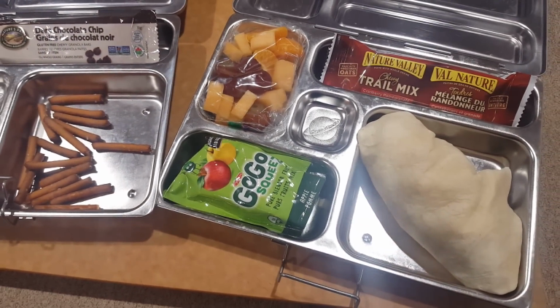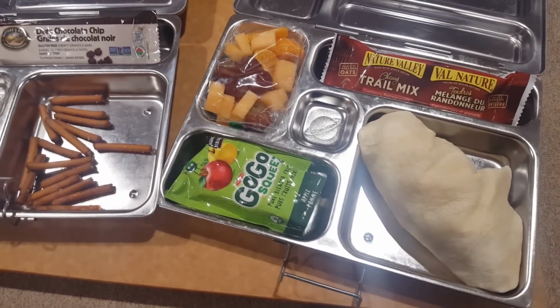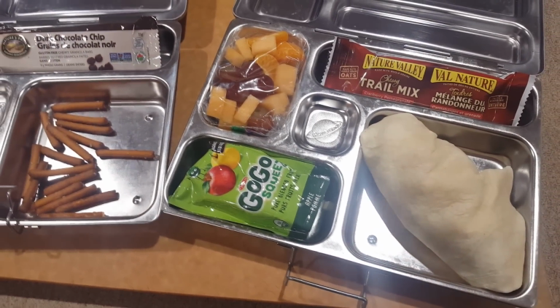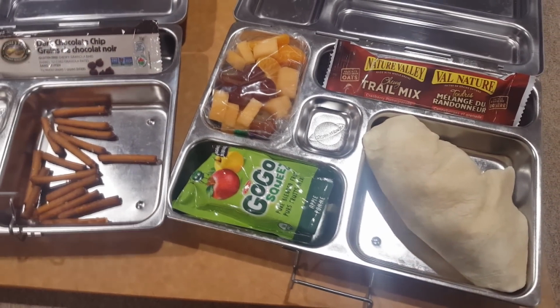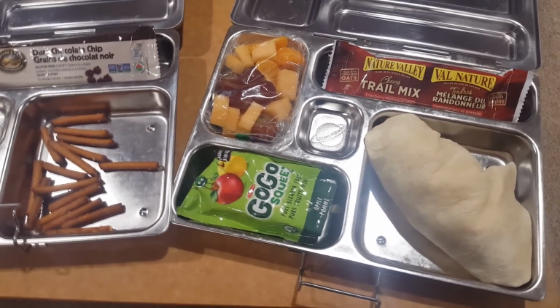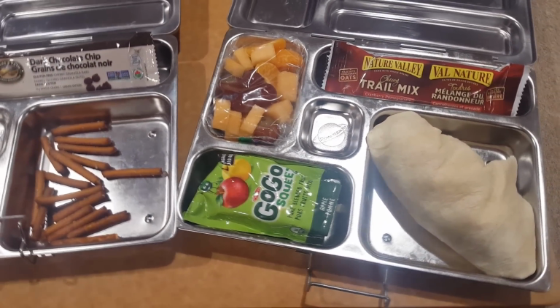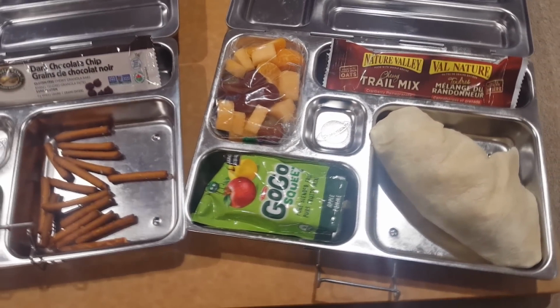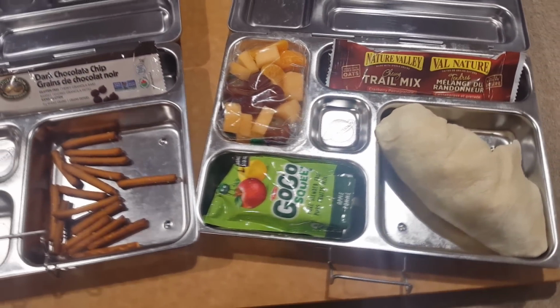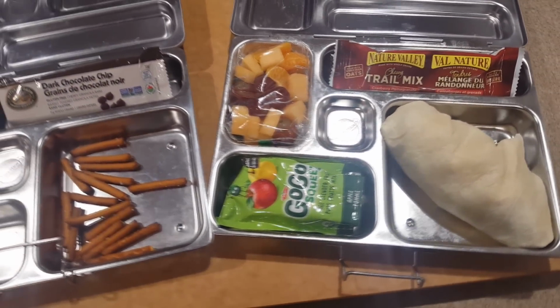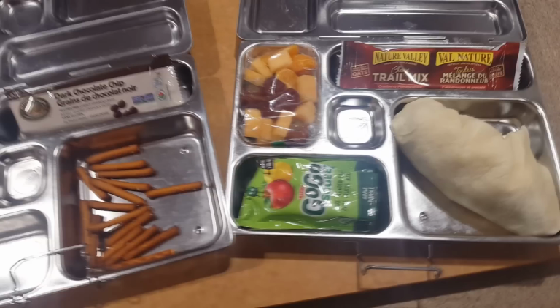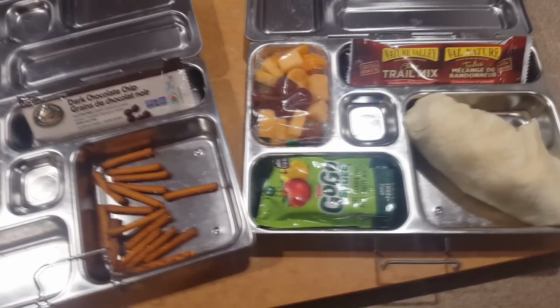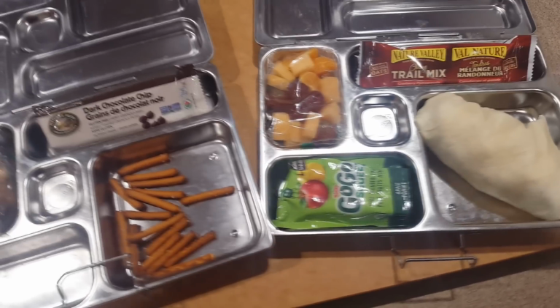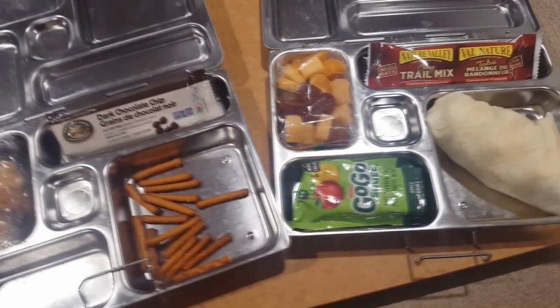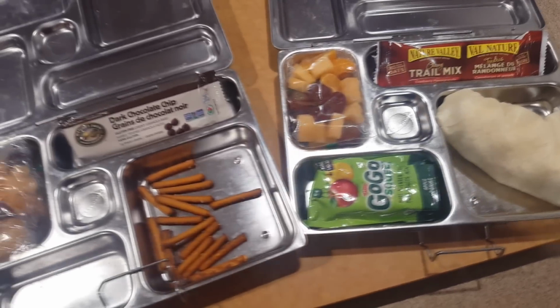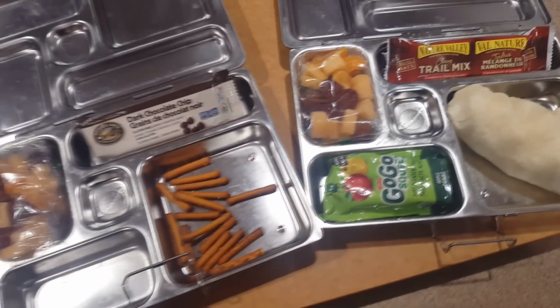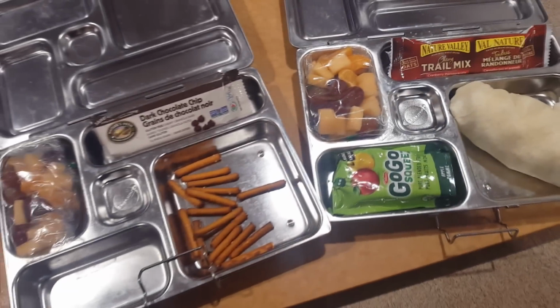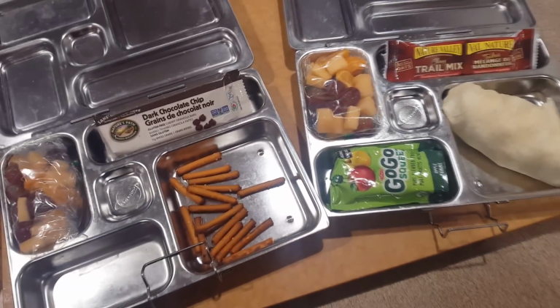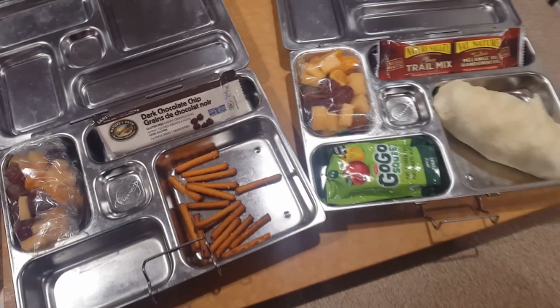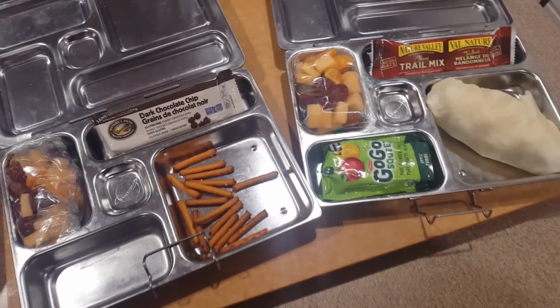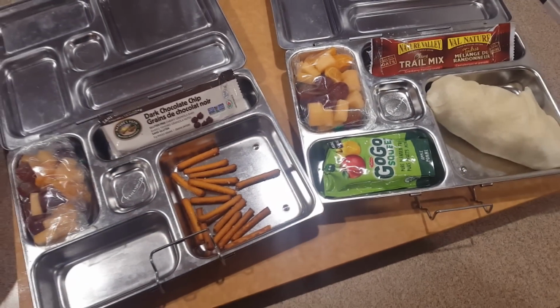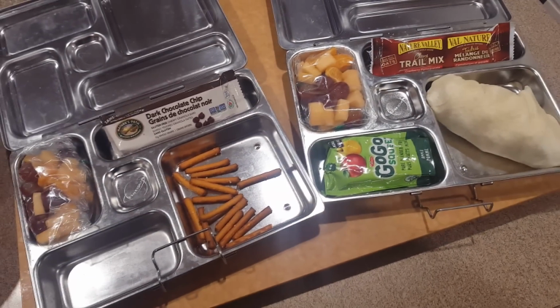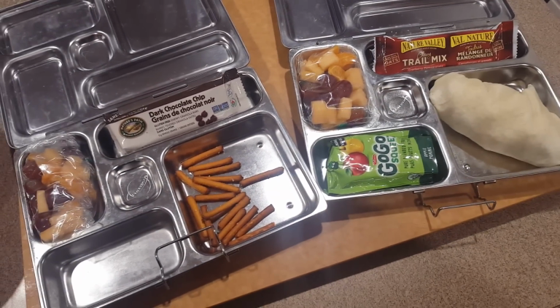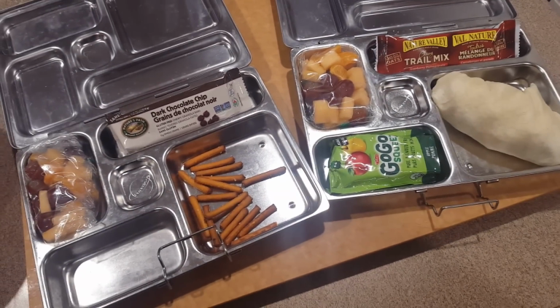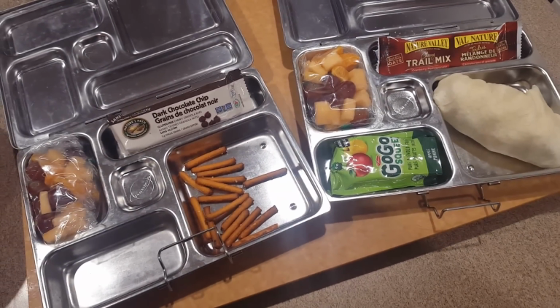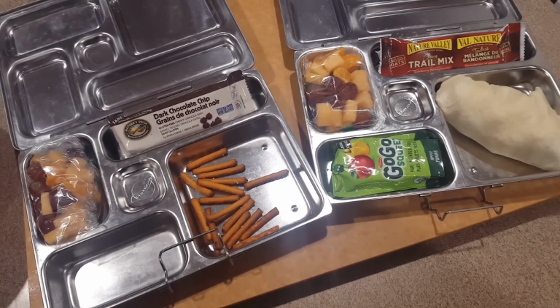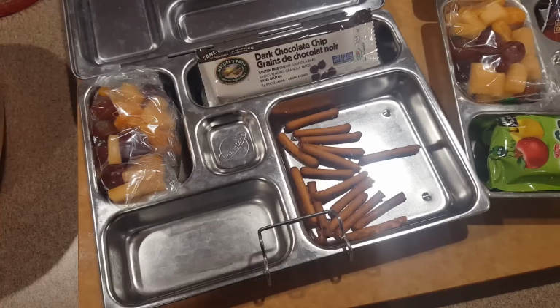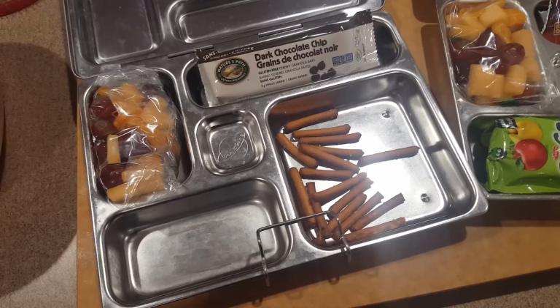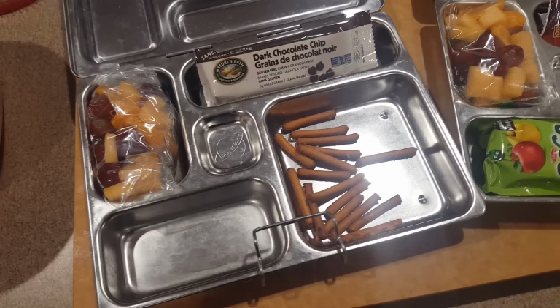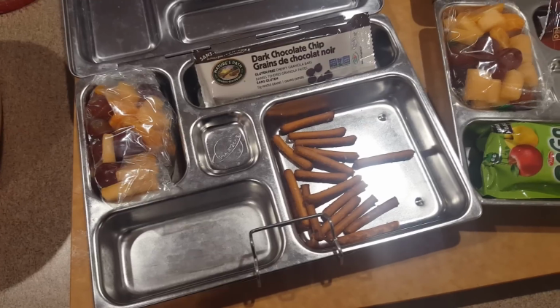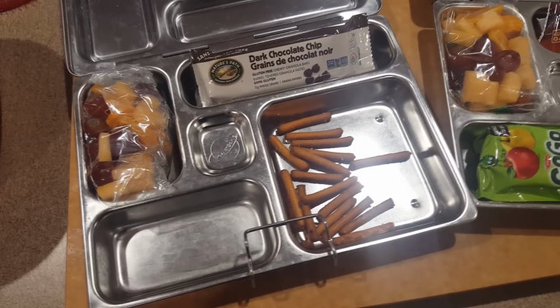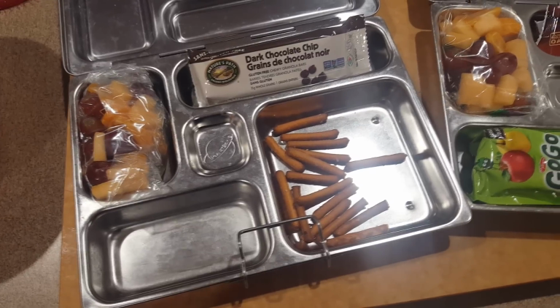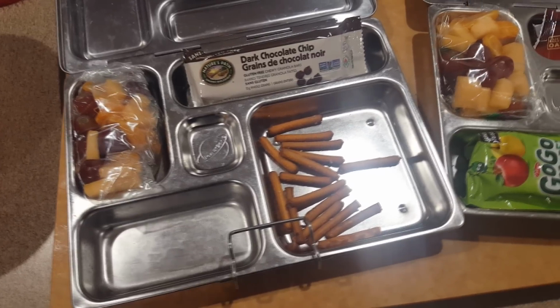And Riley is having a gluten-free granola bar, some gluten-free pretzel sticks, and also cantaloupe, mandarin oranges, and grapes.